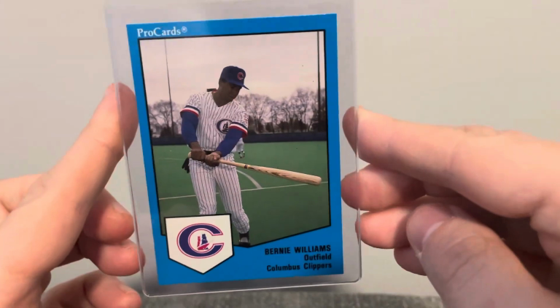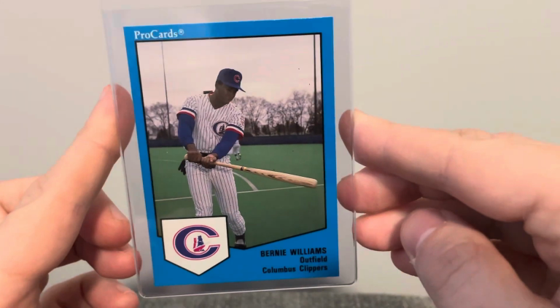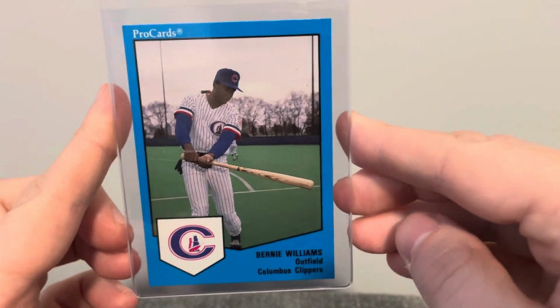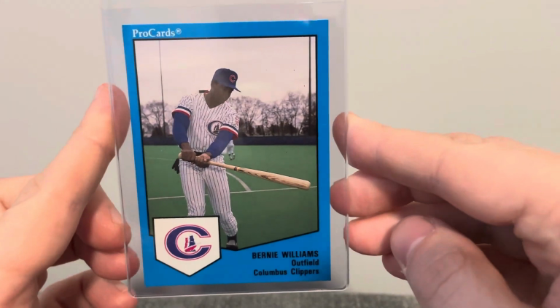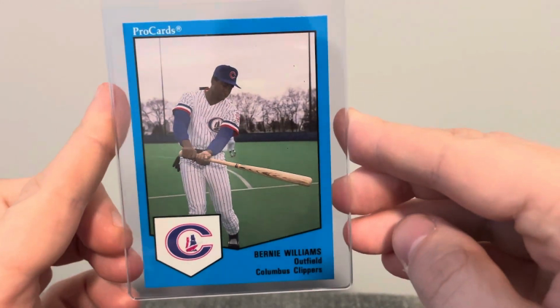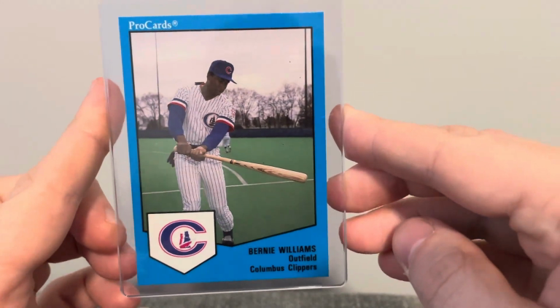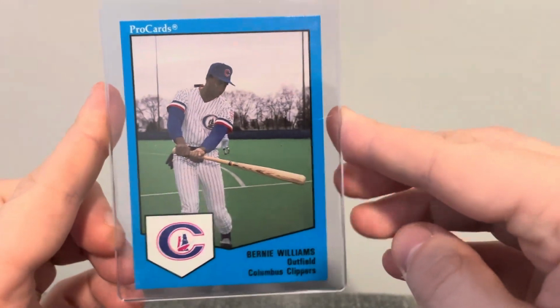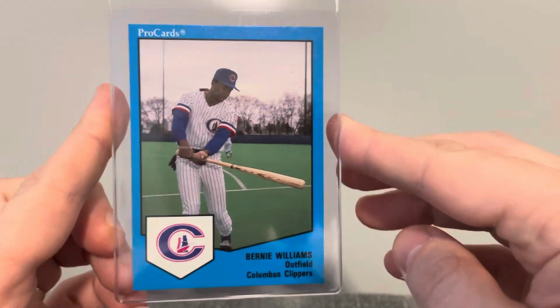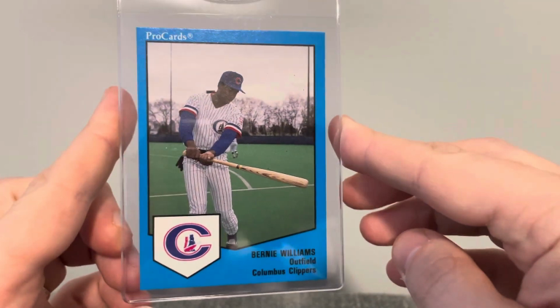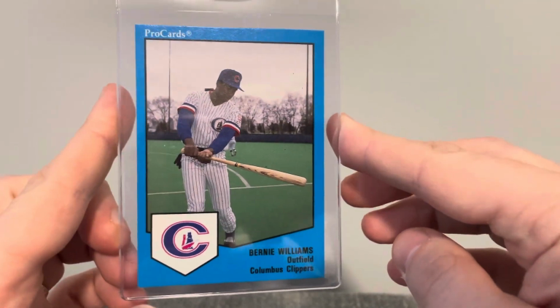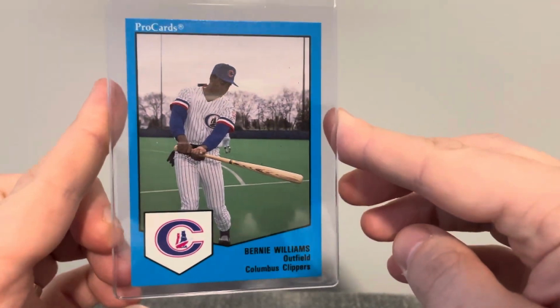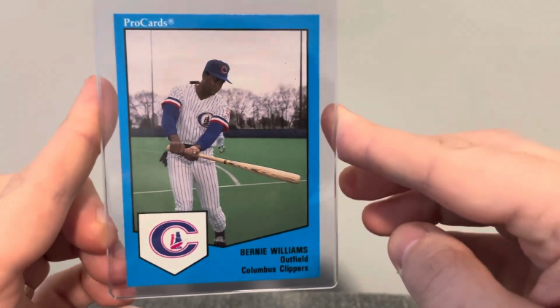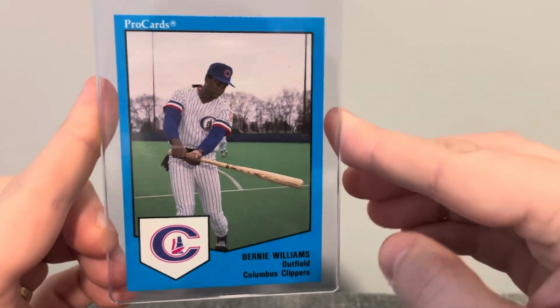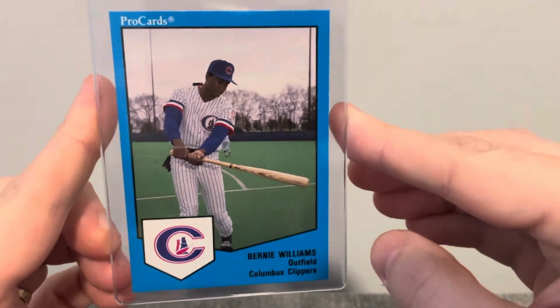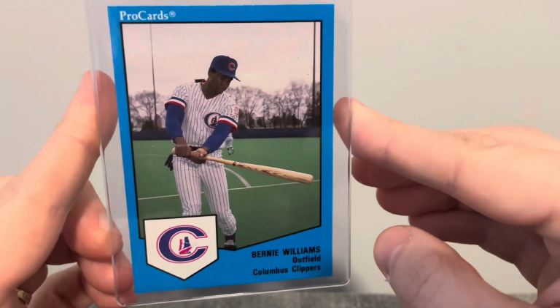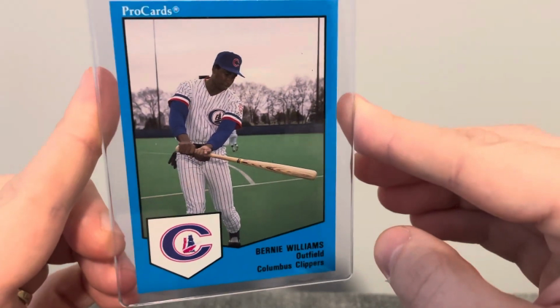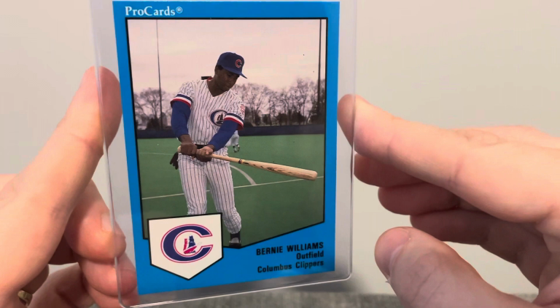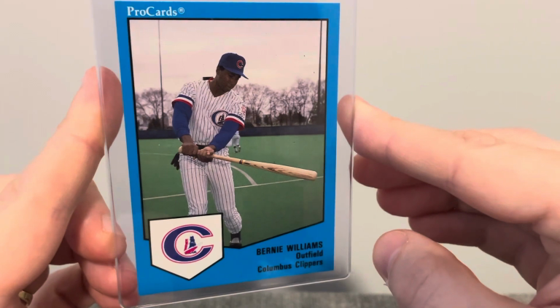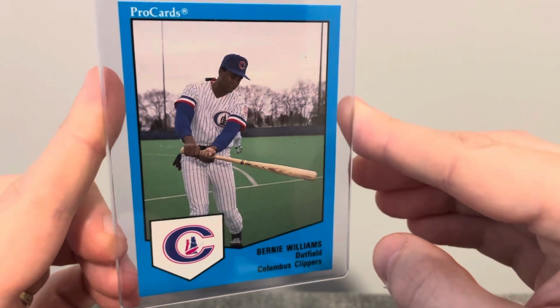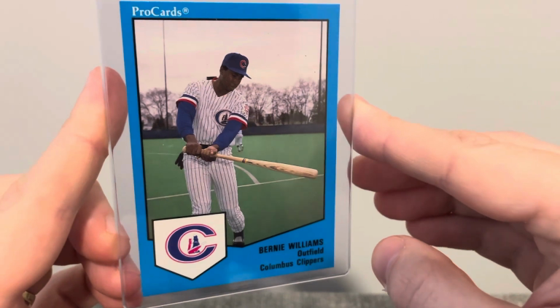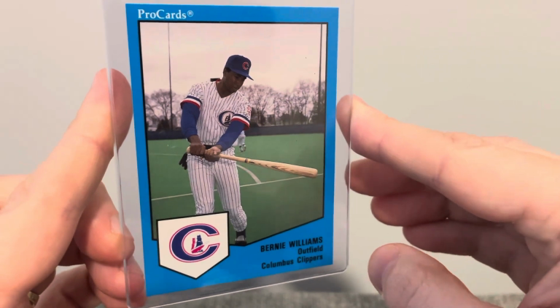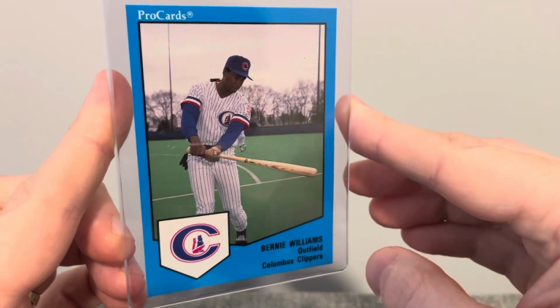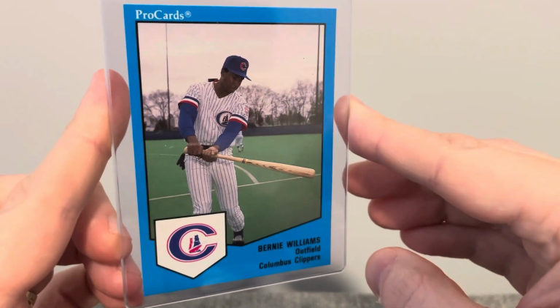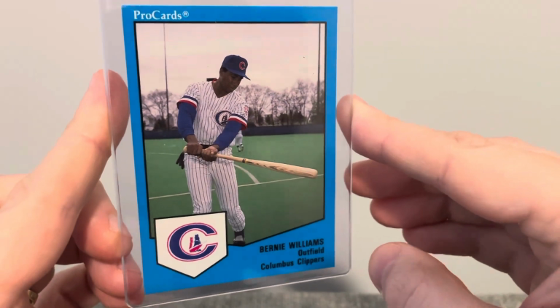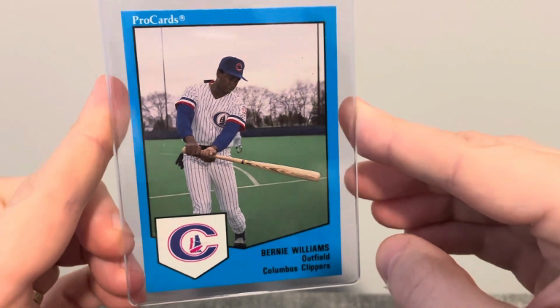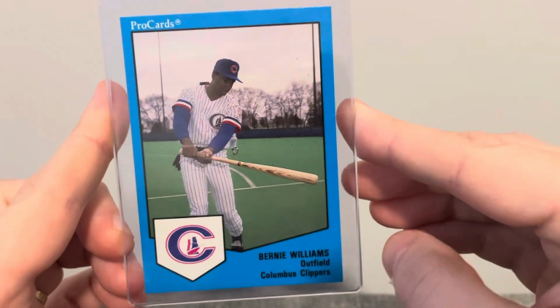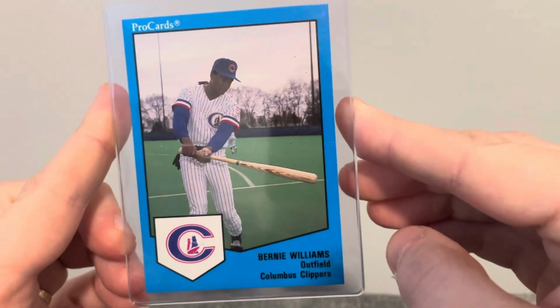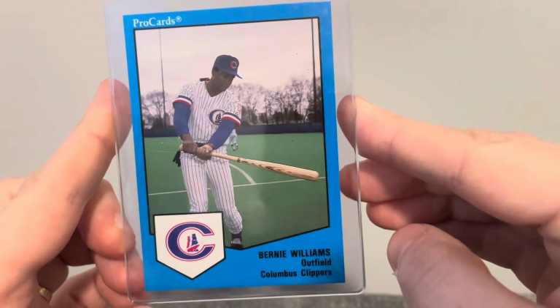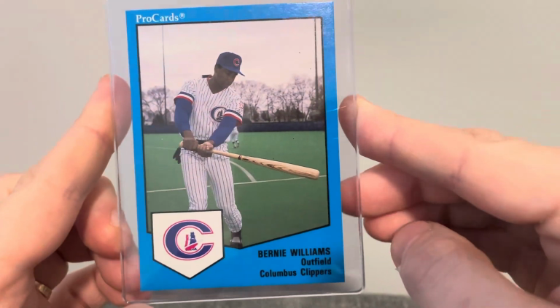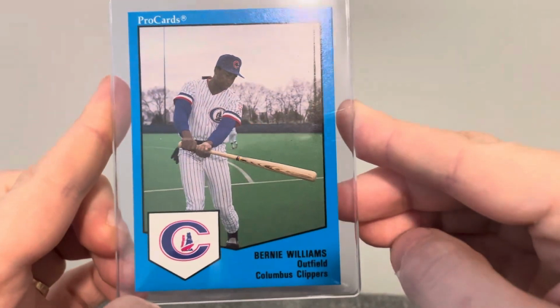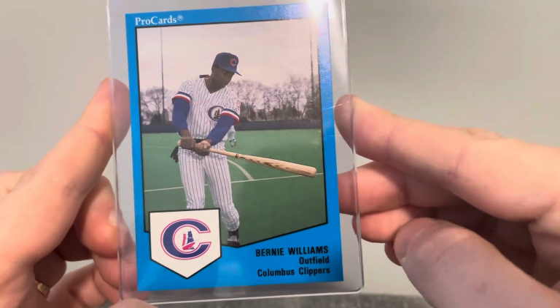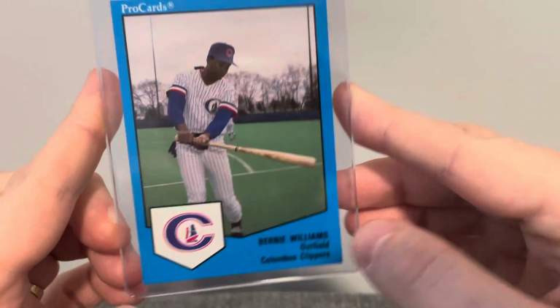This next card is Bernie Williams. It's a great looking card of him. Minor League card — Columbus Clippers.